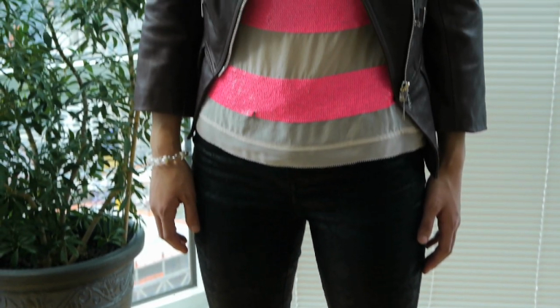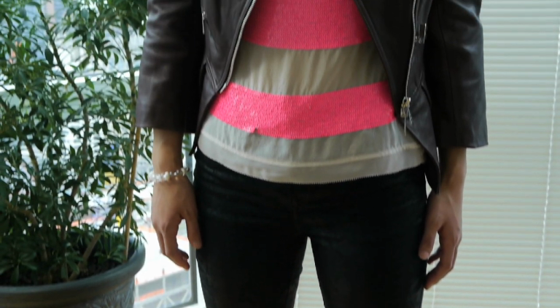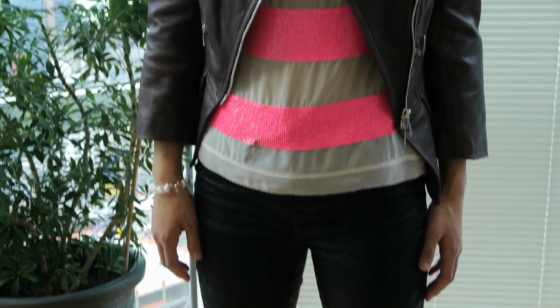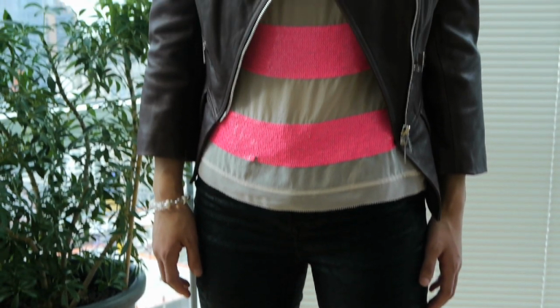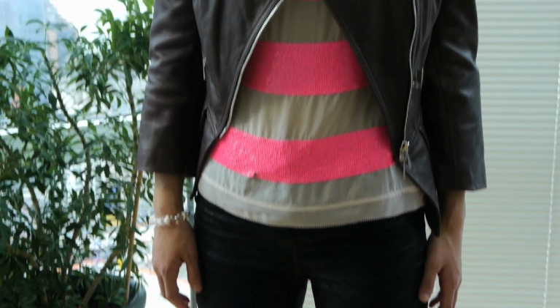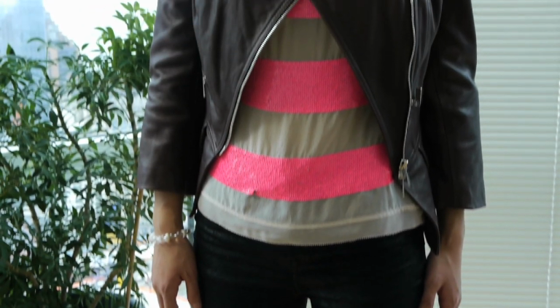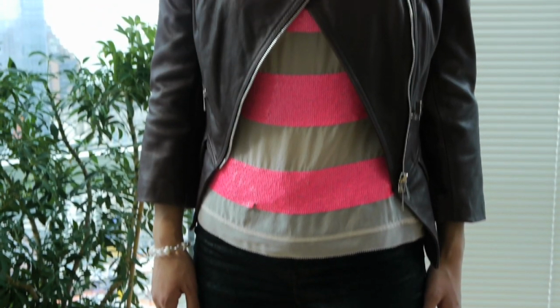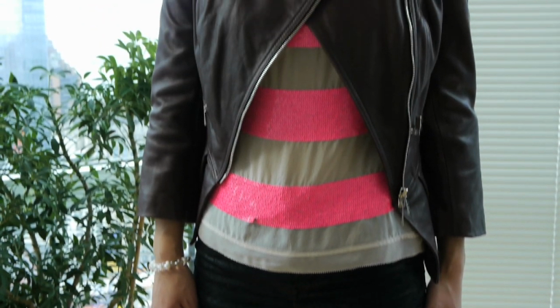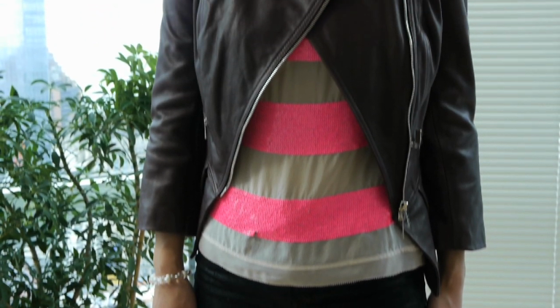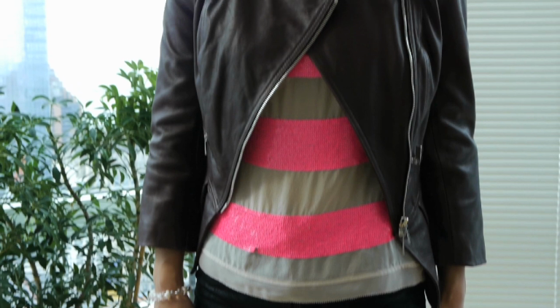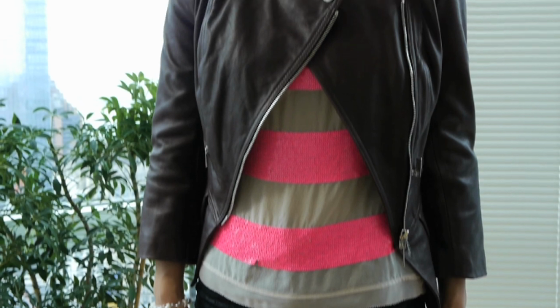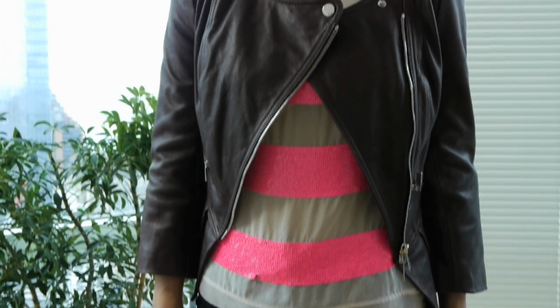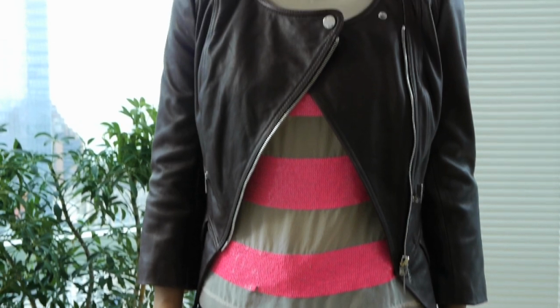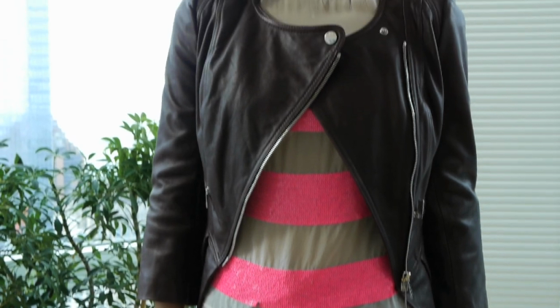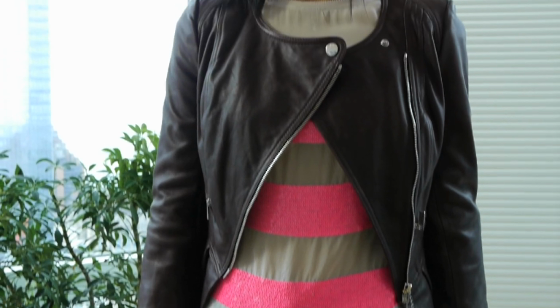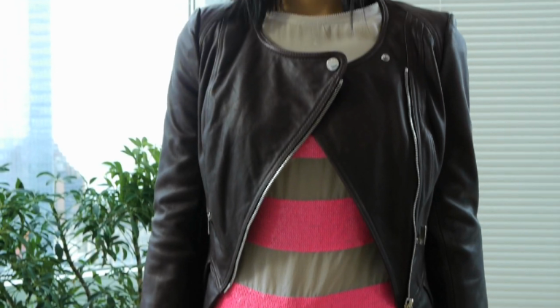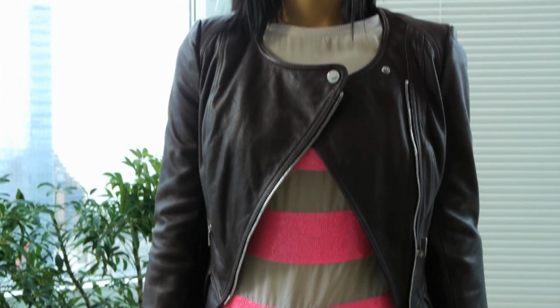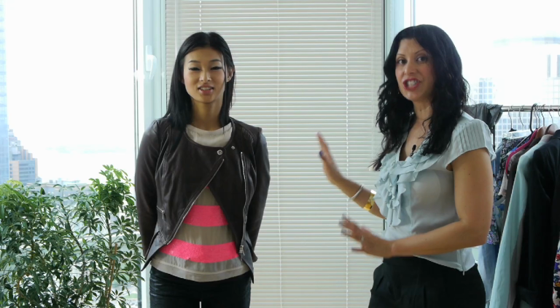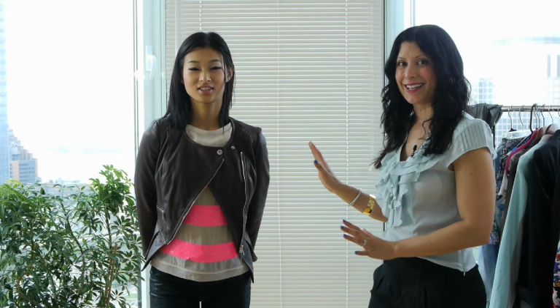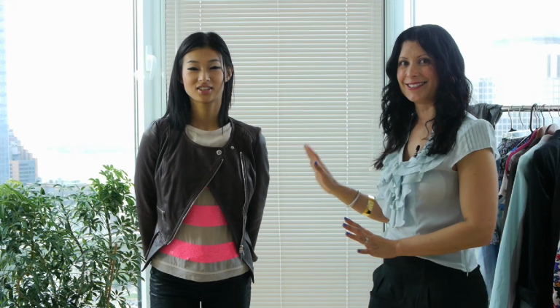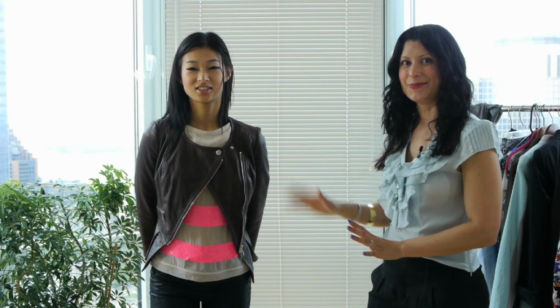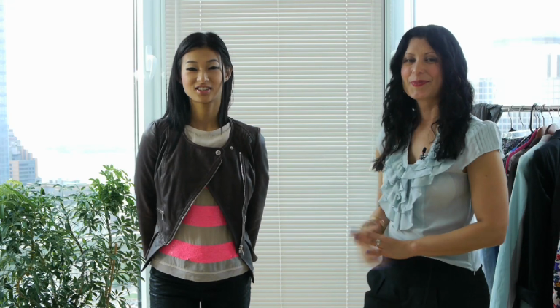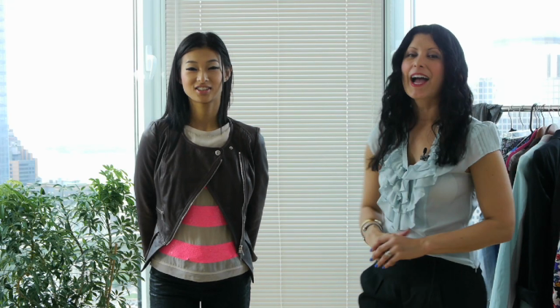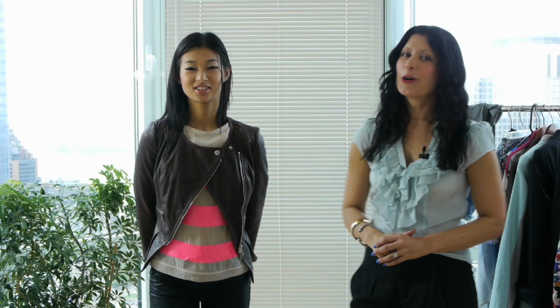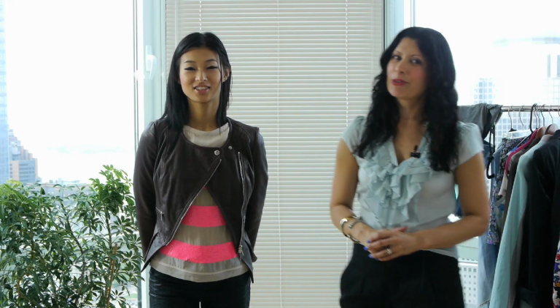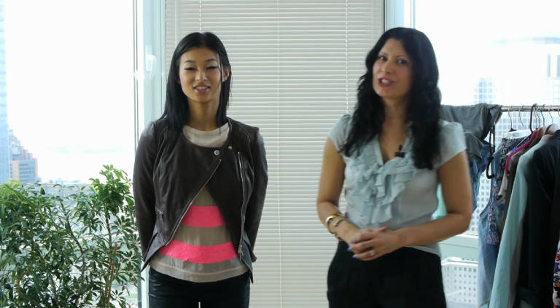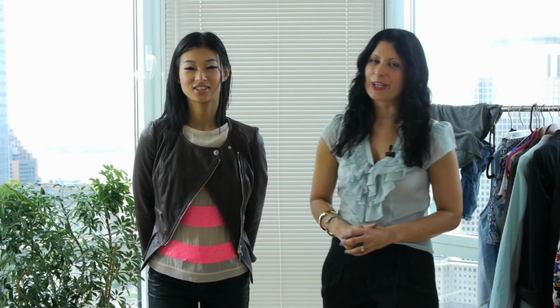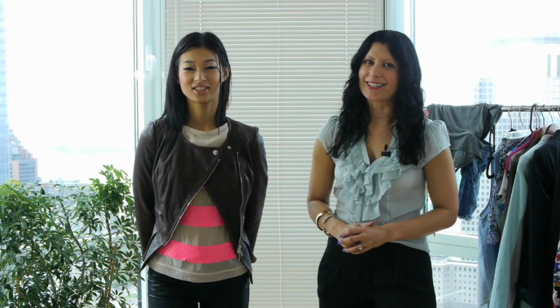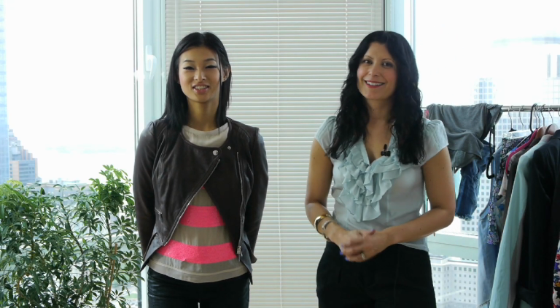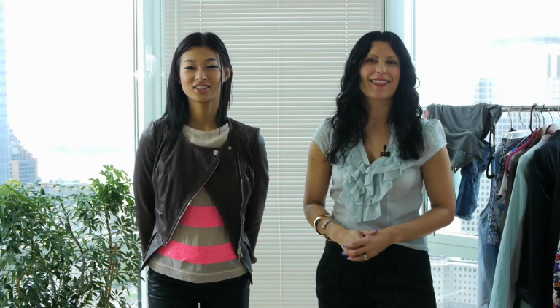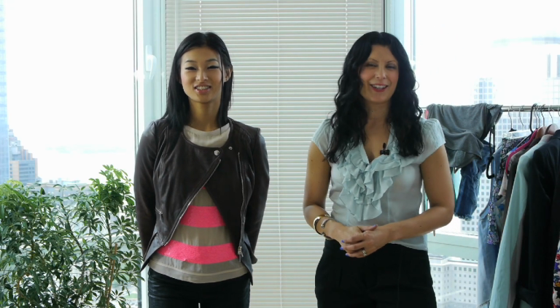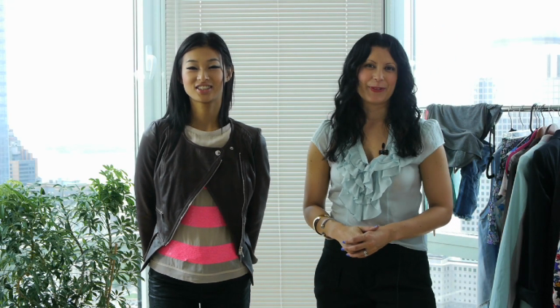This is how to design an outfit around a leather jacket. I hope you've enjoyed it. Thank you.